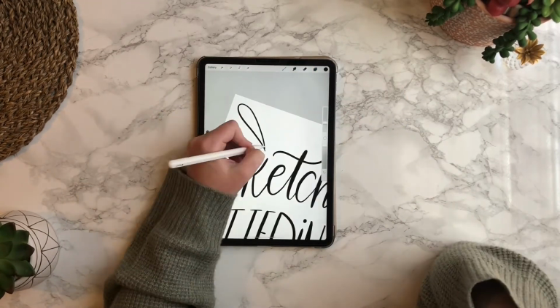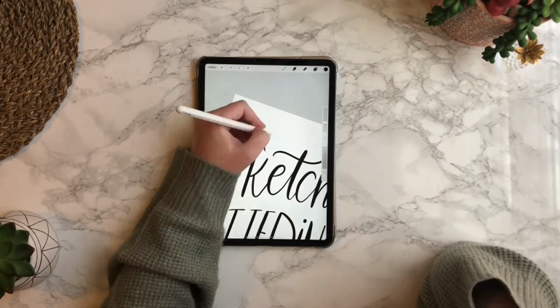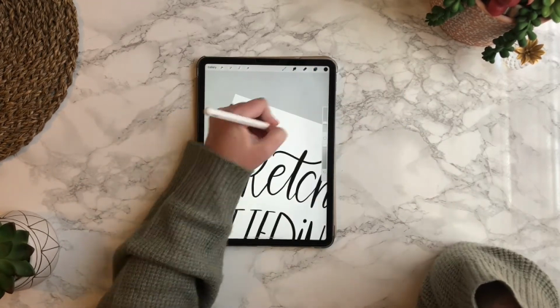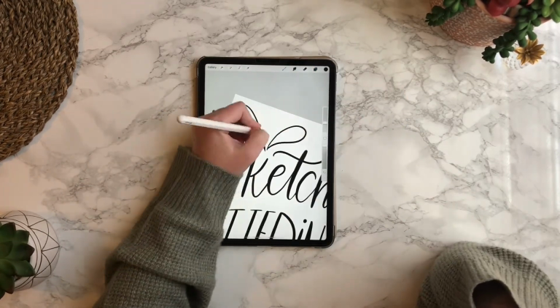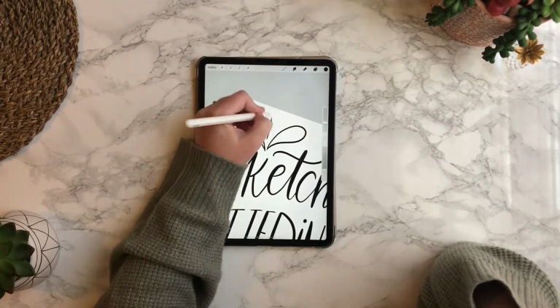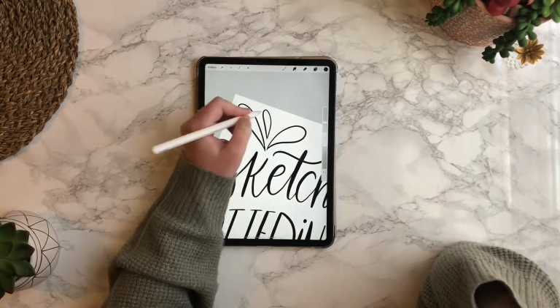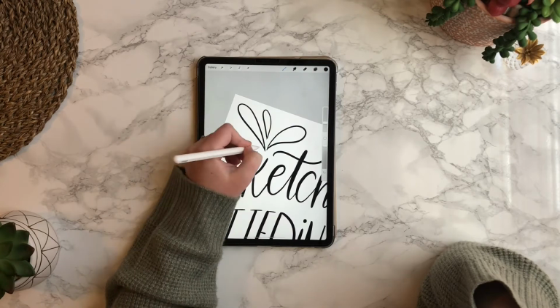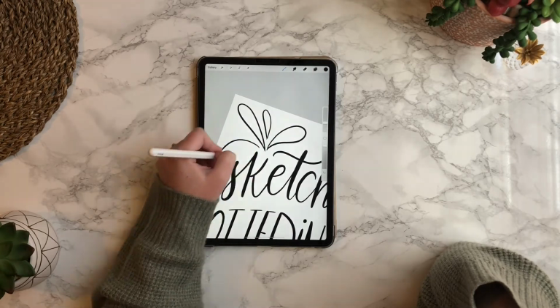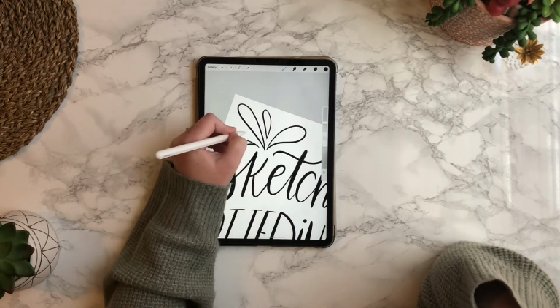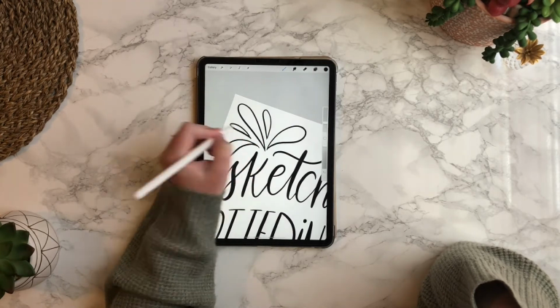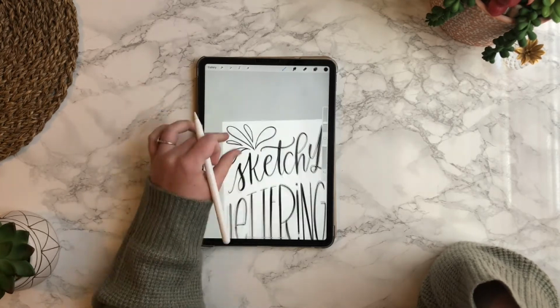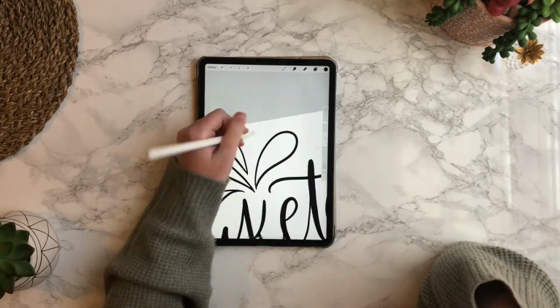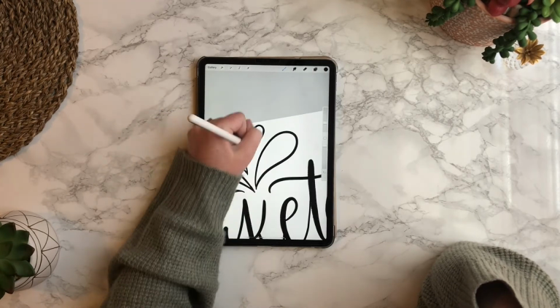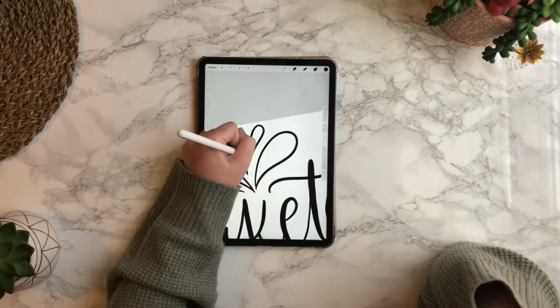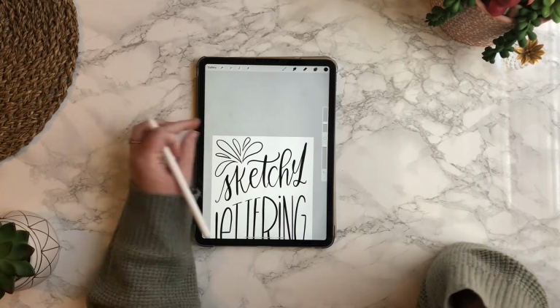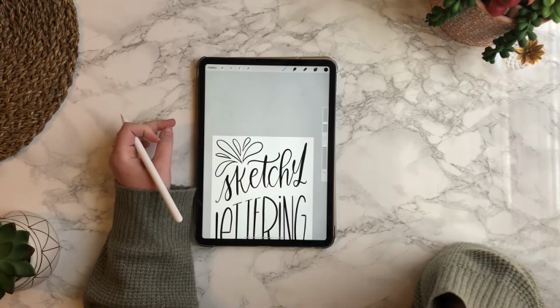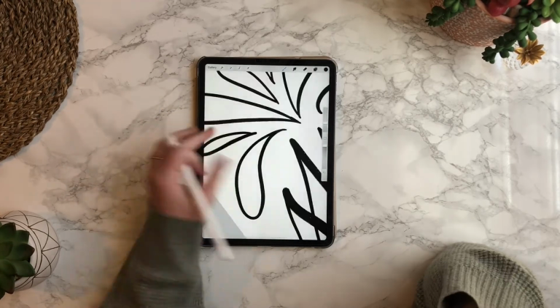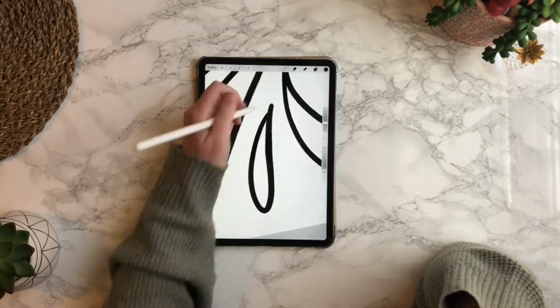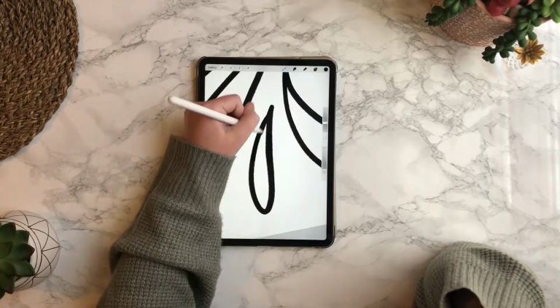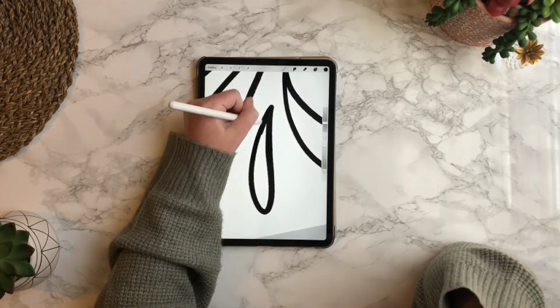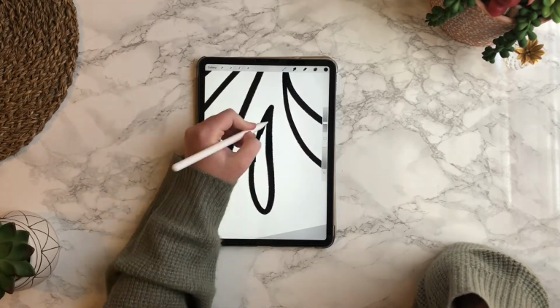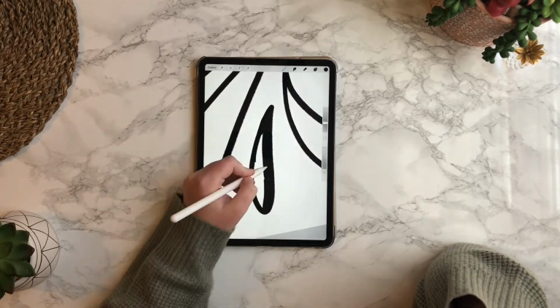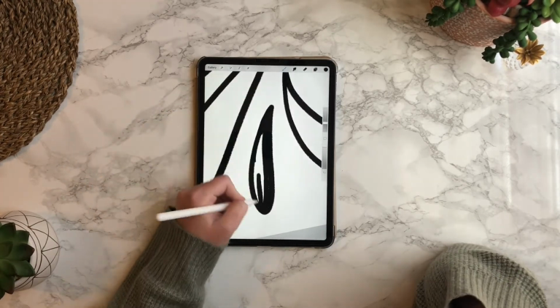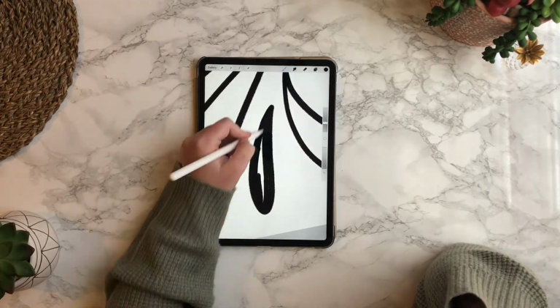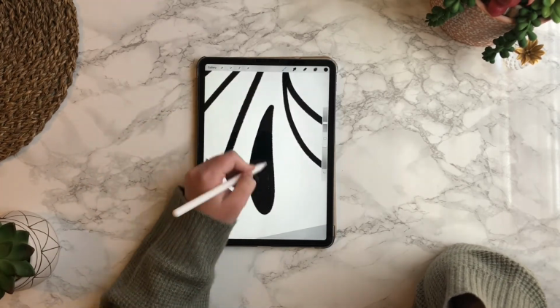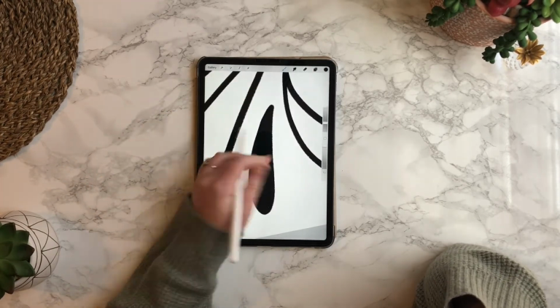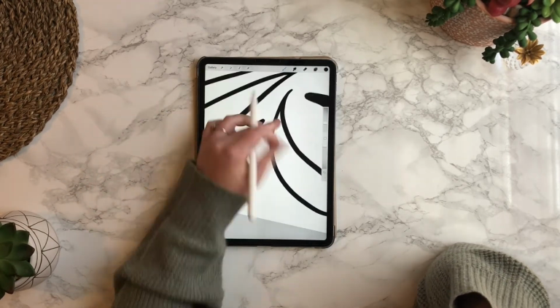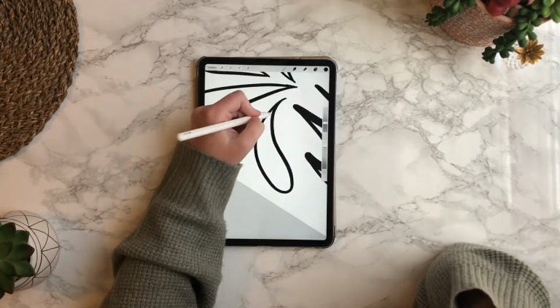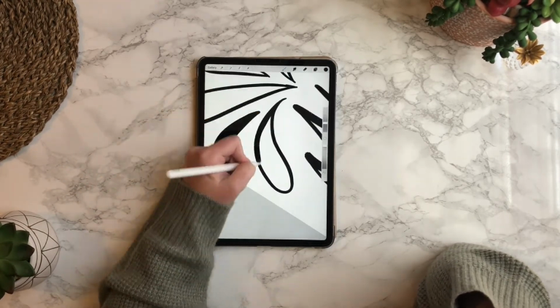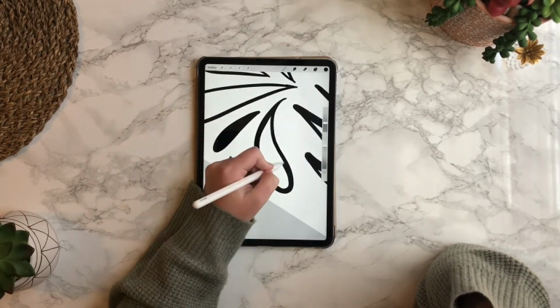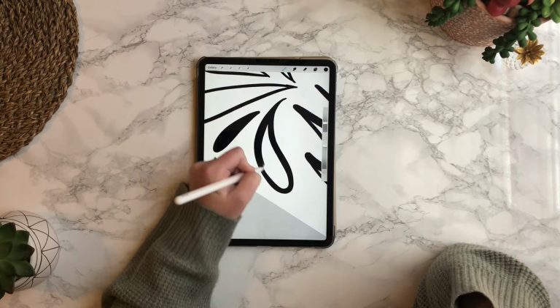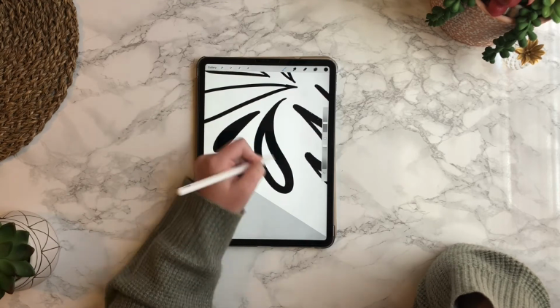I'm adding a few doodles in the top left corner because there's this wide open space, so I'm just going to color that in real quick.